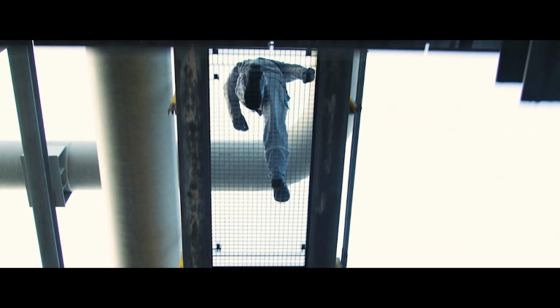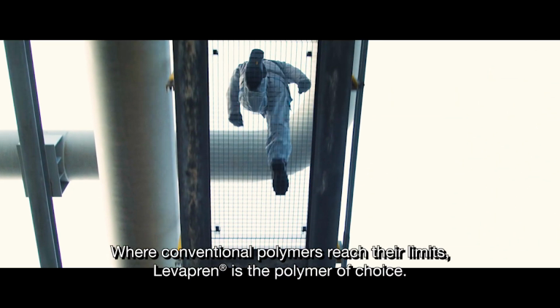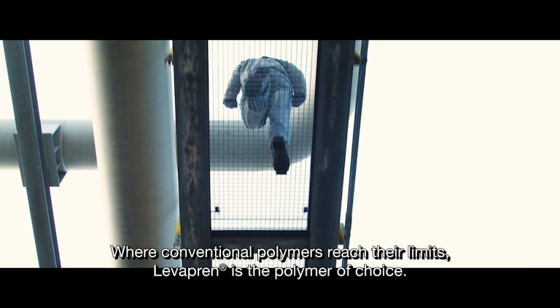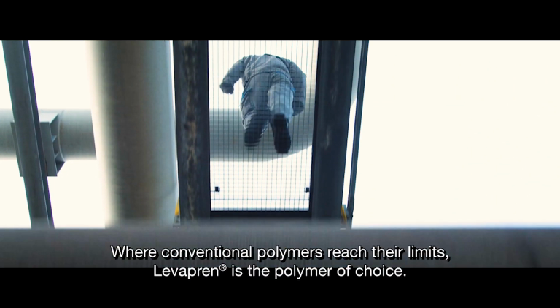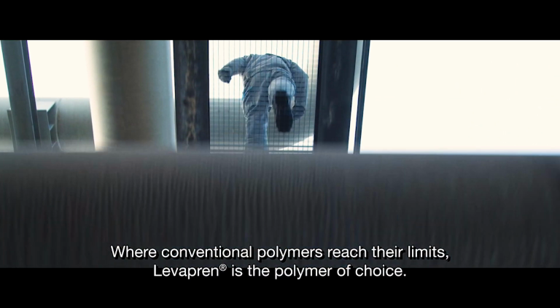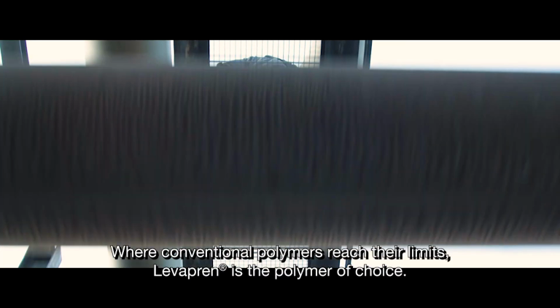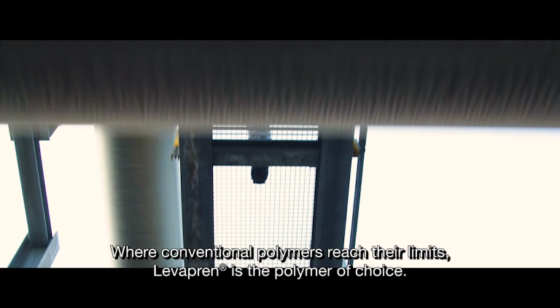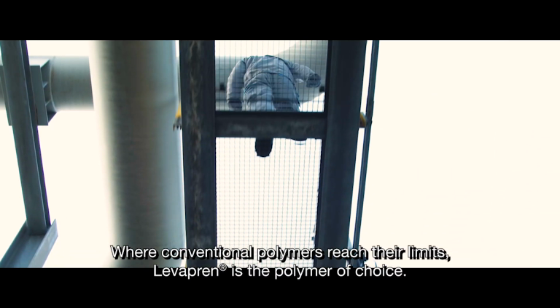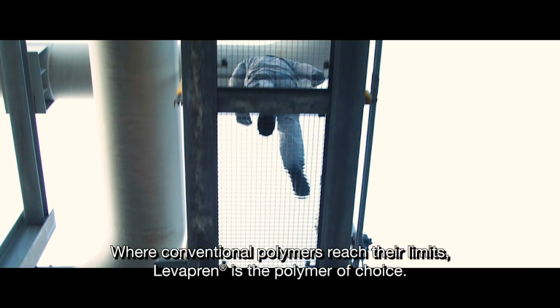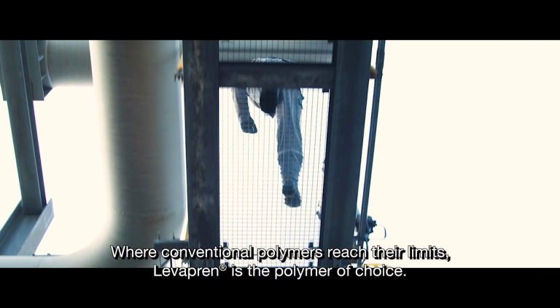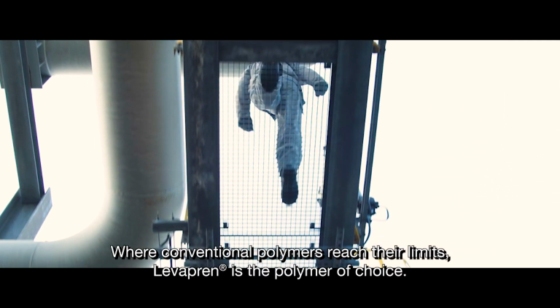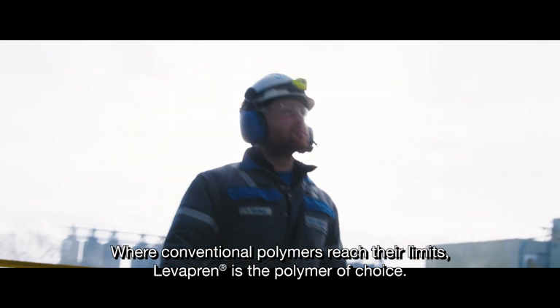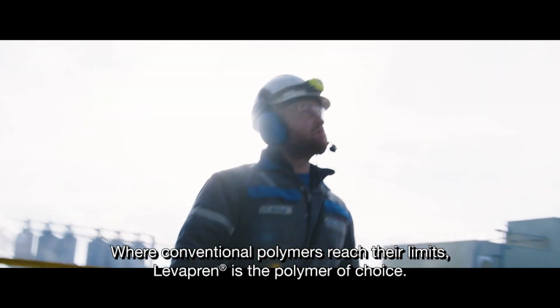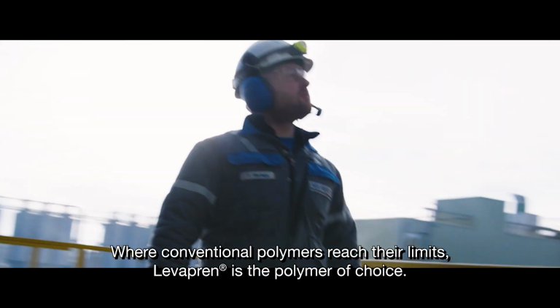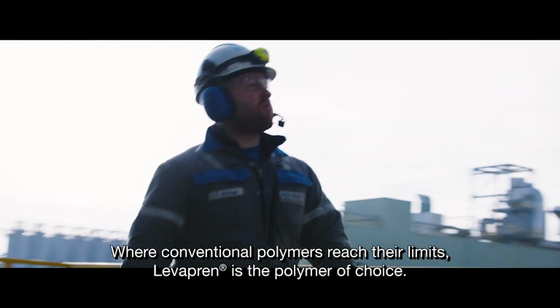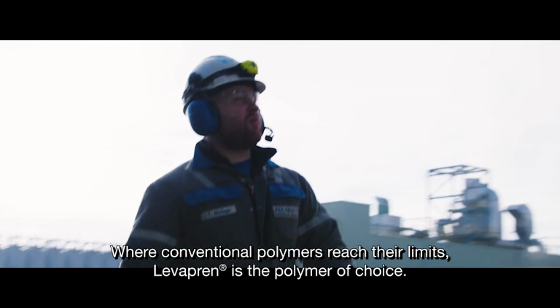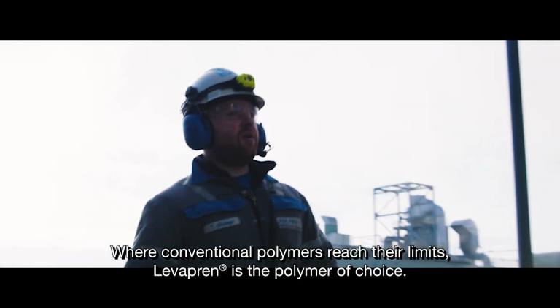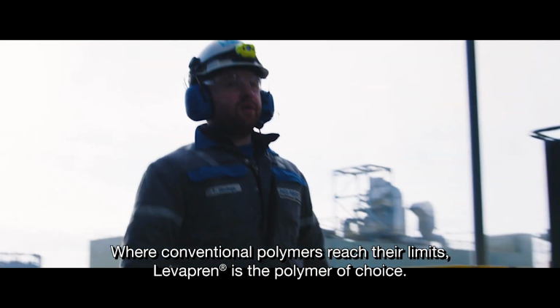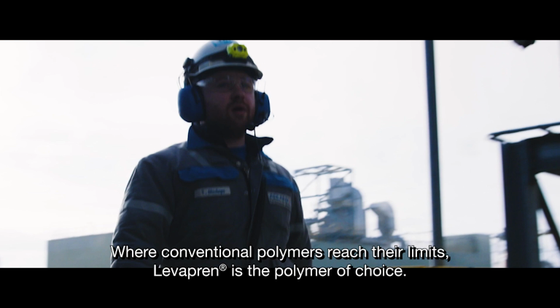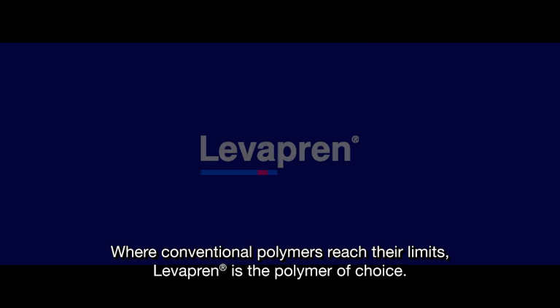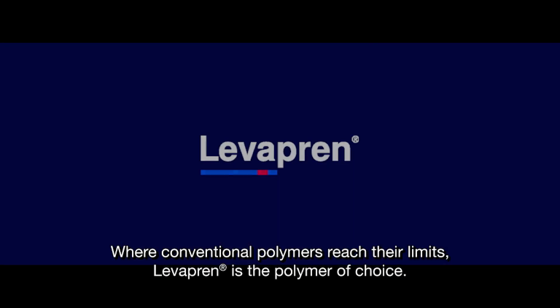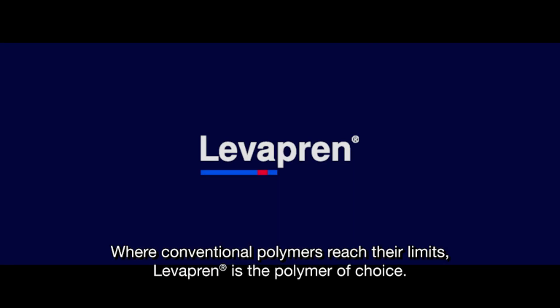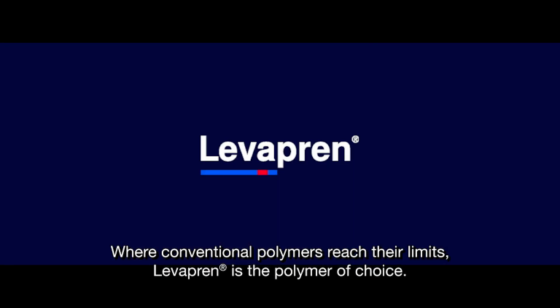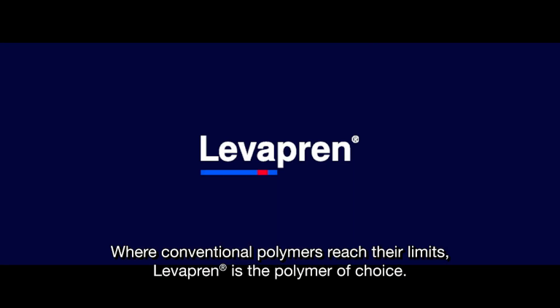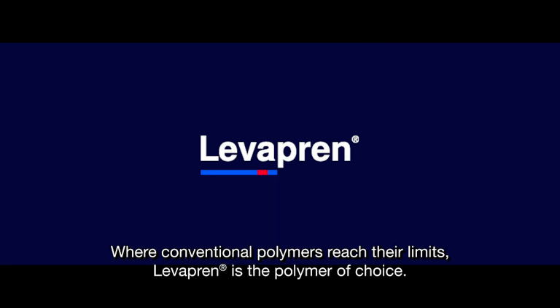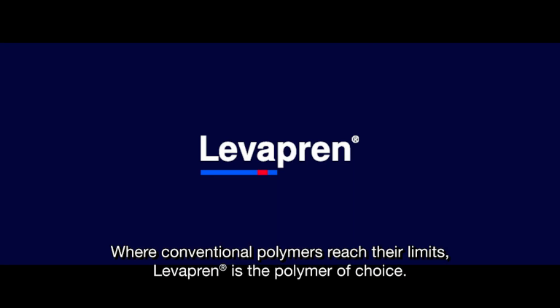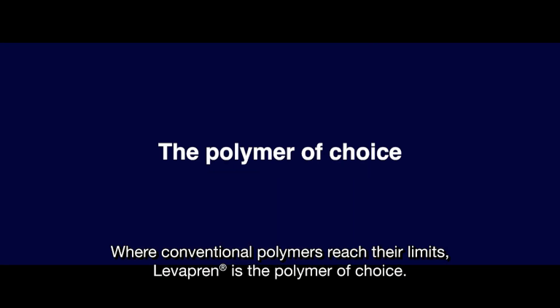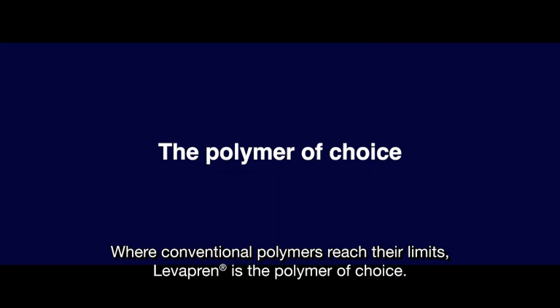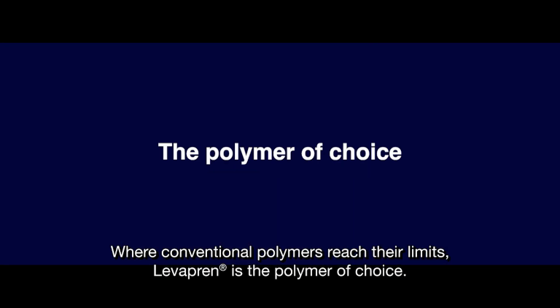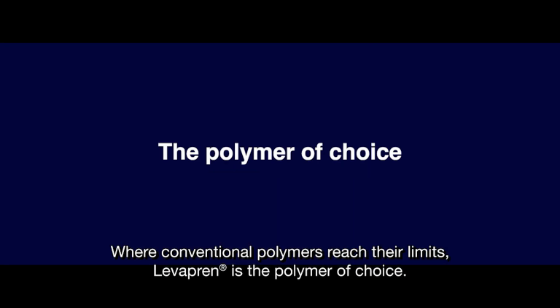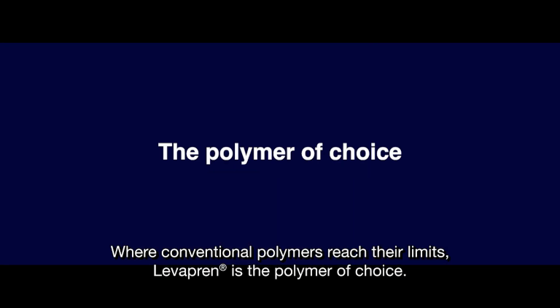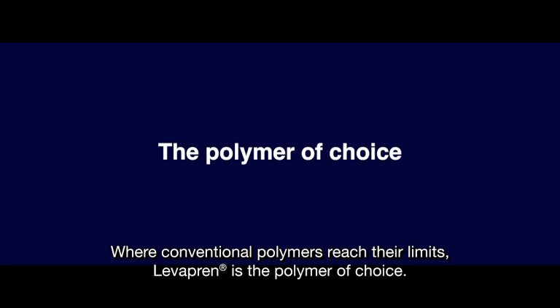Where conventional polymers reach their limits, Levropren is the polymer of choice.